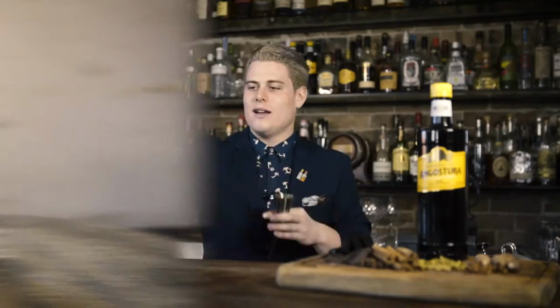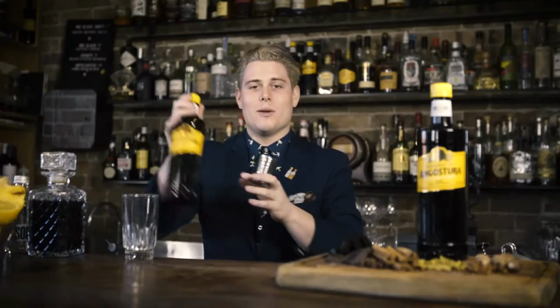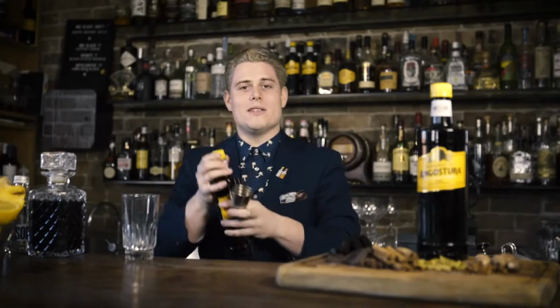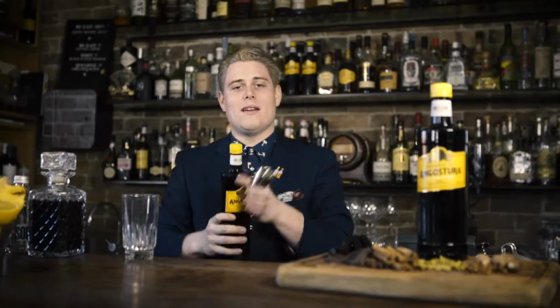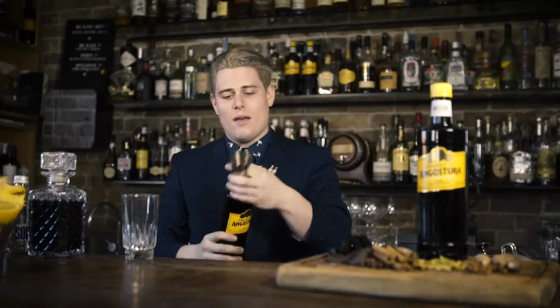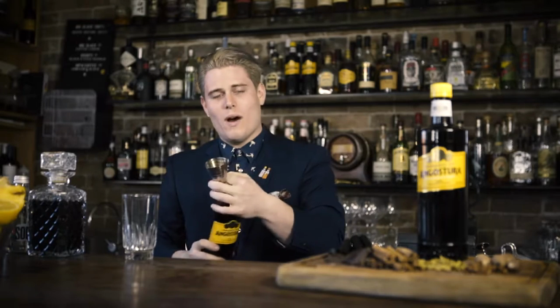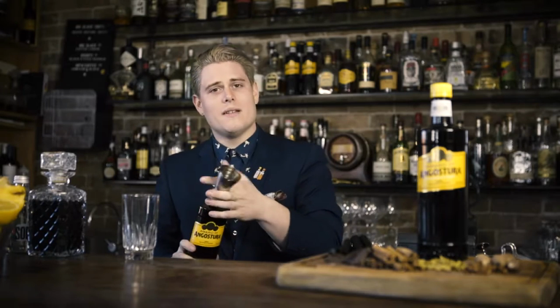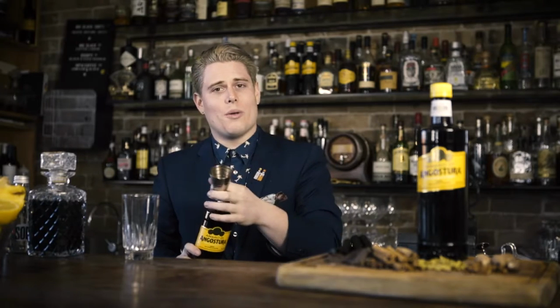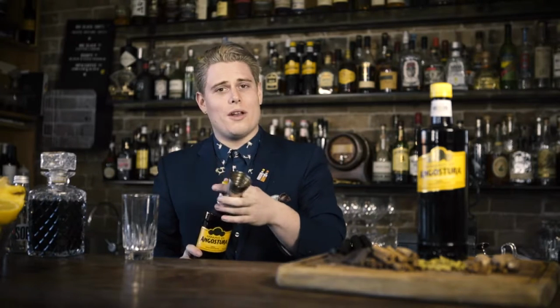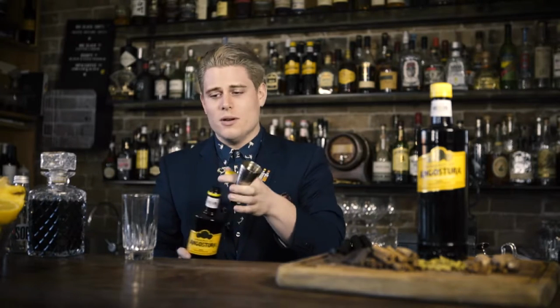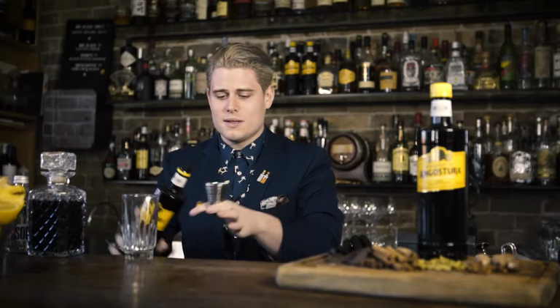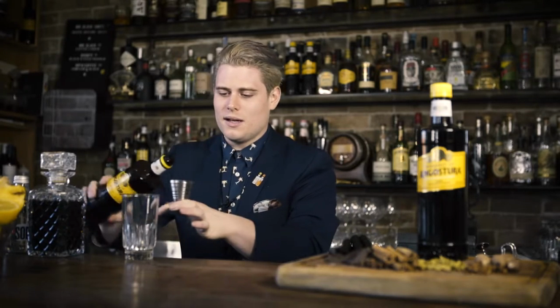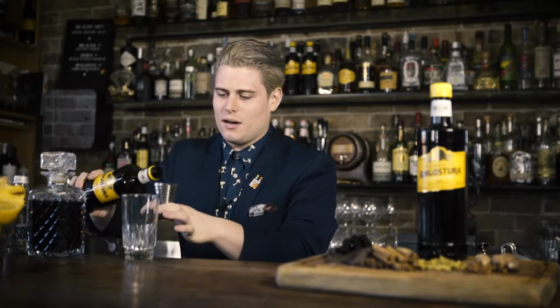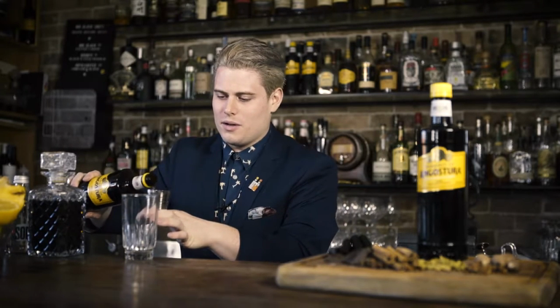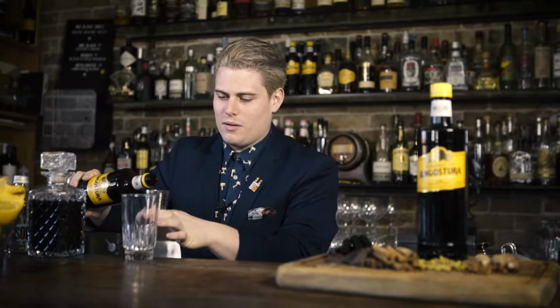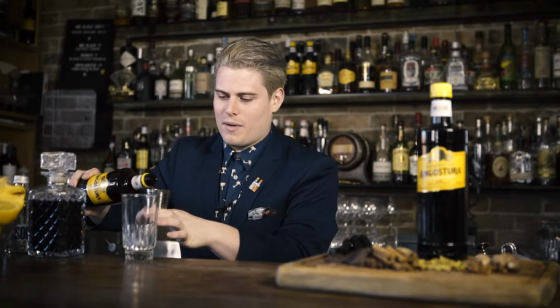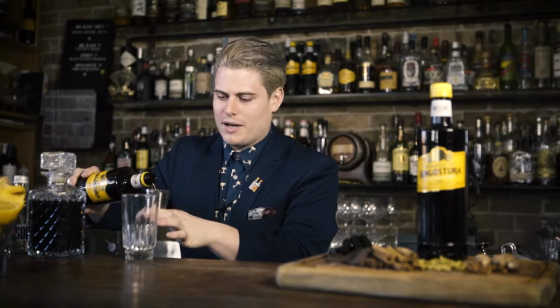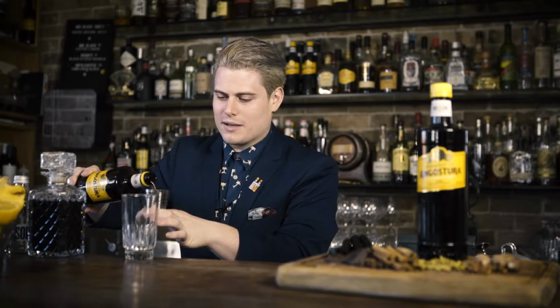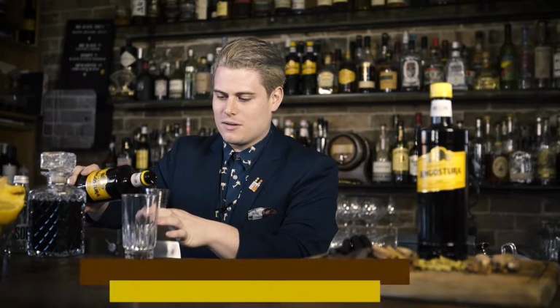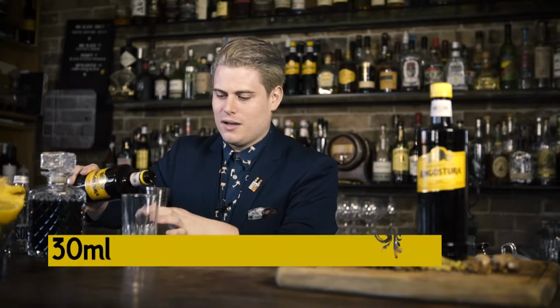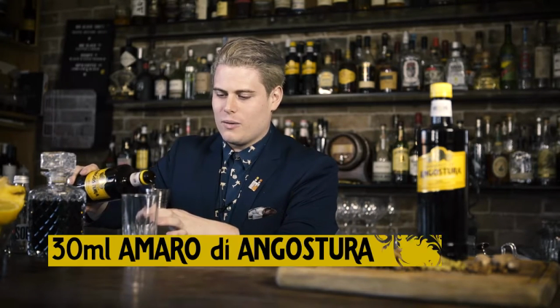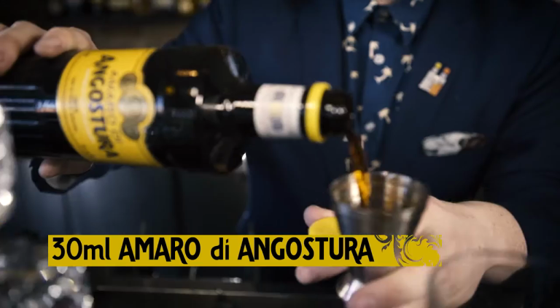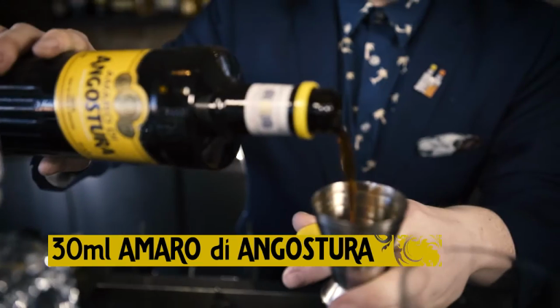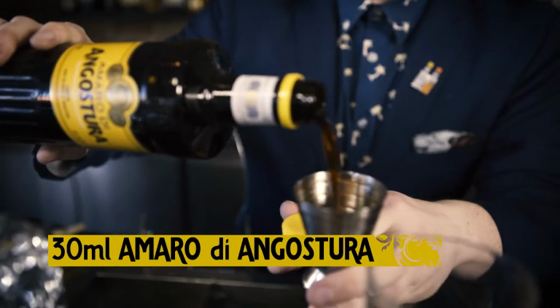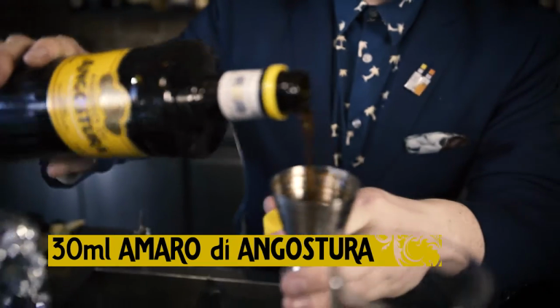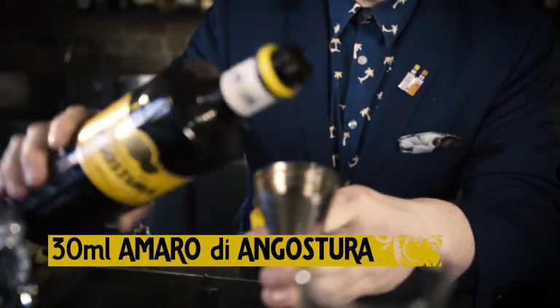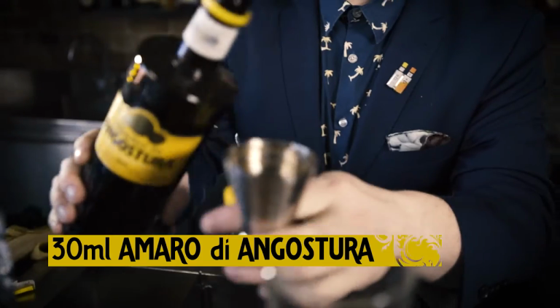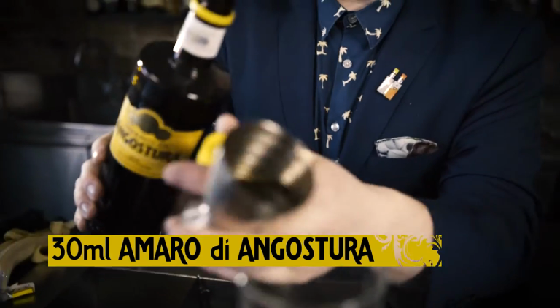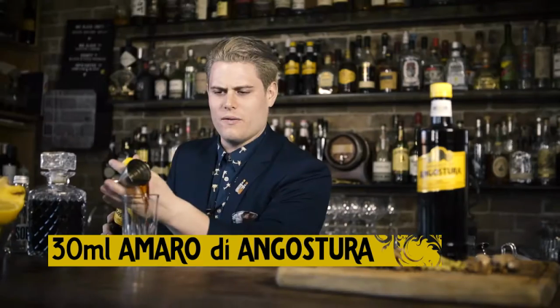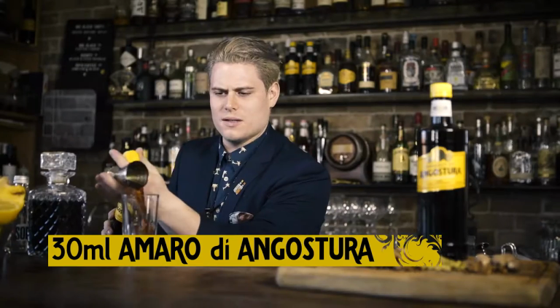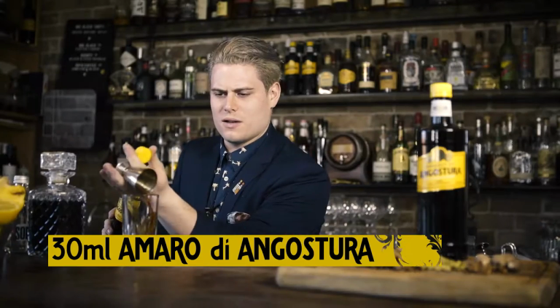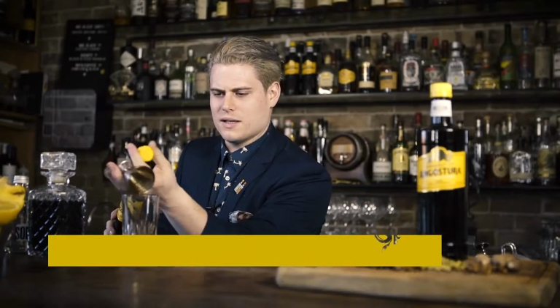We're going to be using one ounce, or 30 mils, of the new Amaro de Angostura, which will bring that real nice spicy profile to this cocktail.